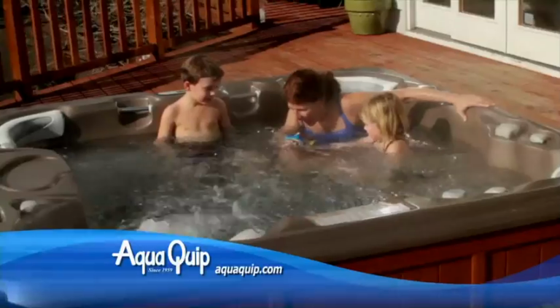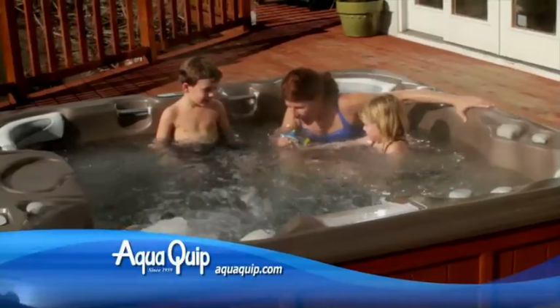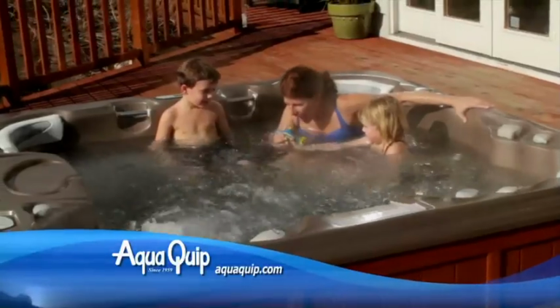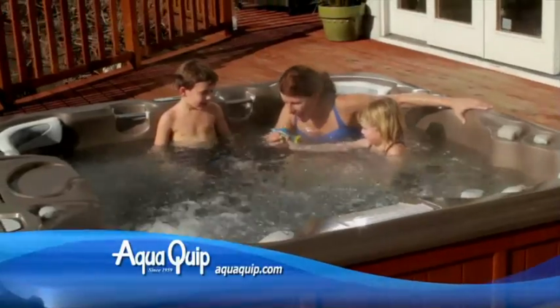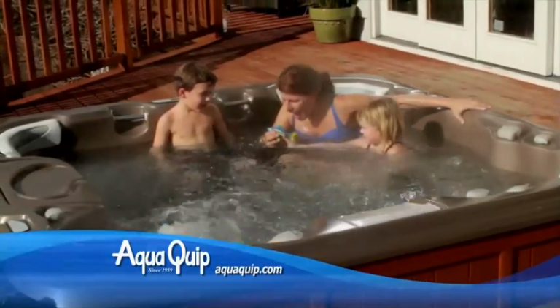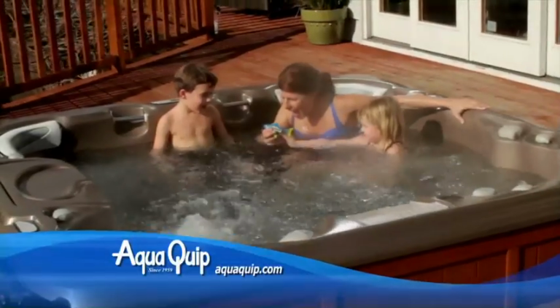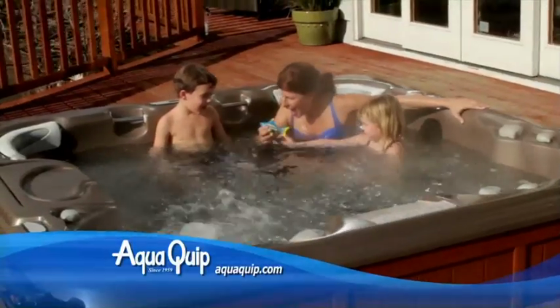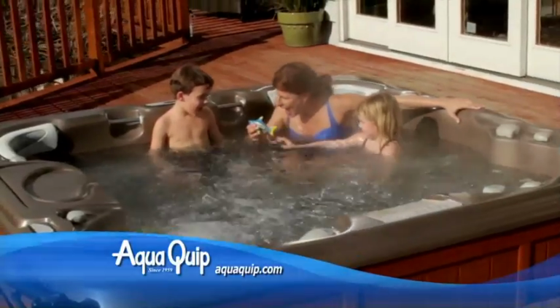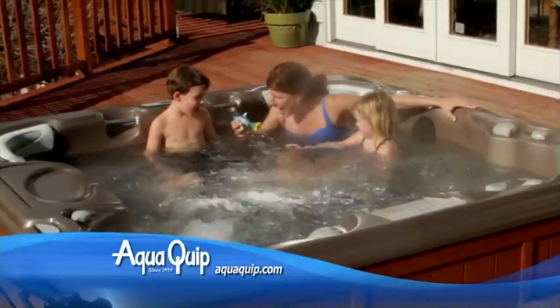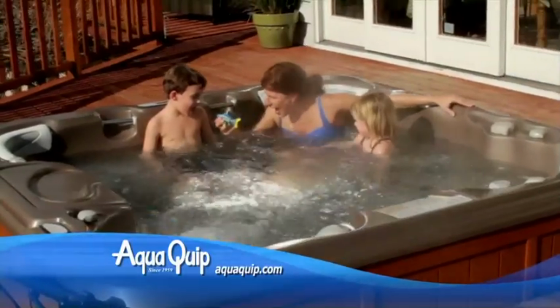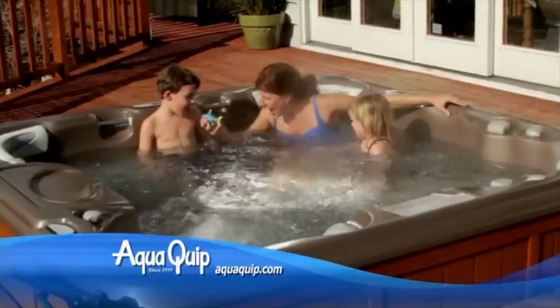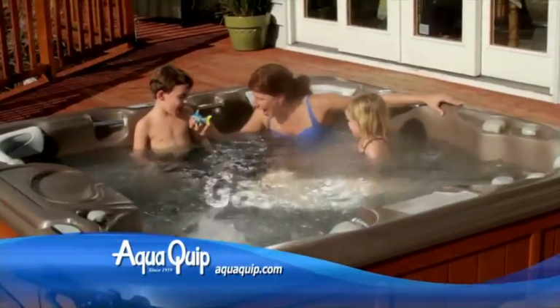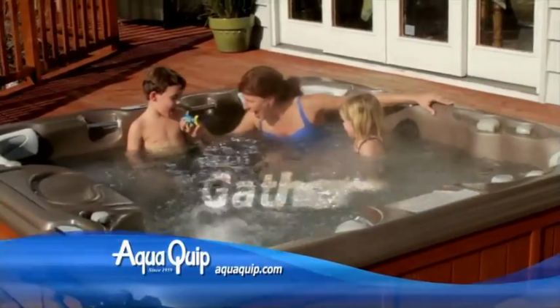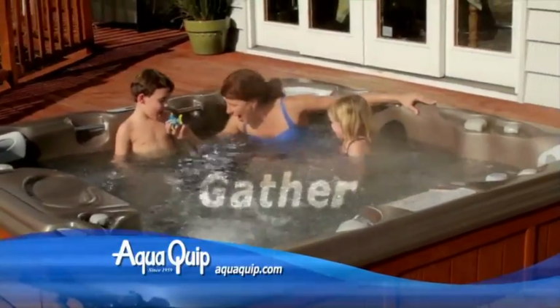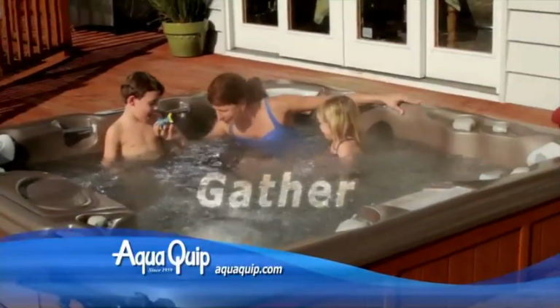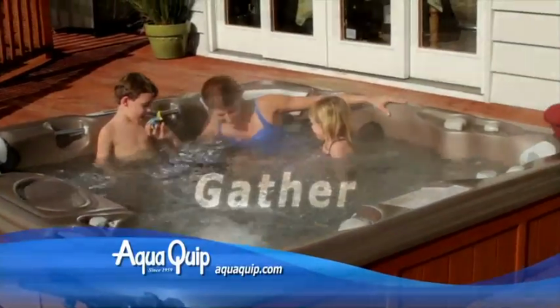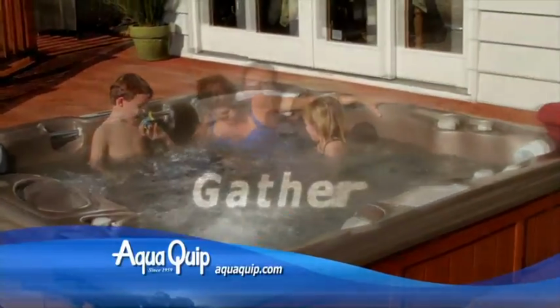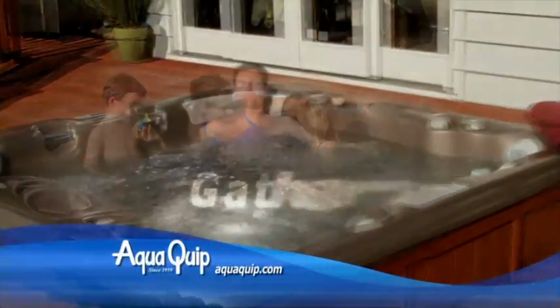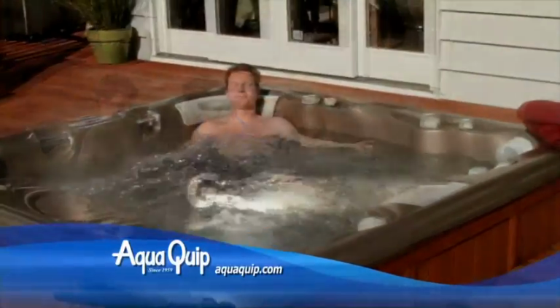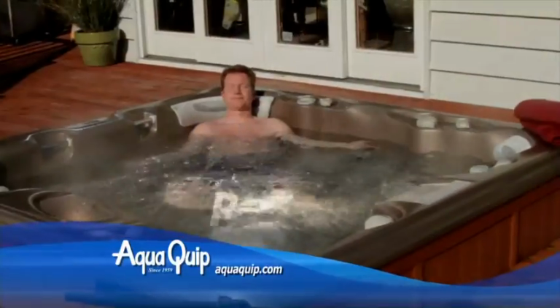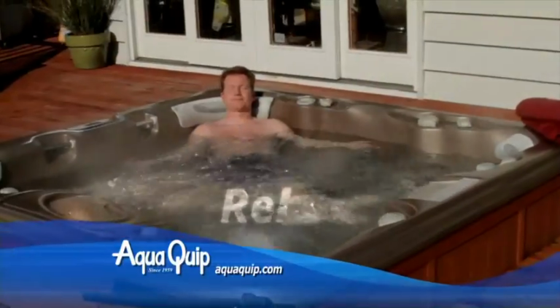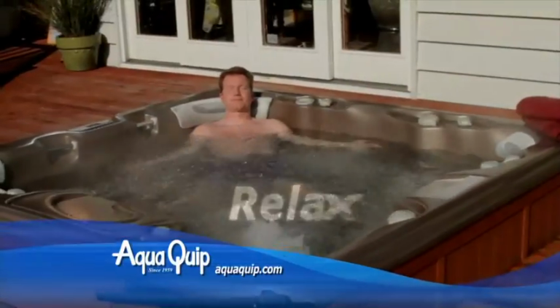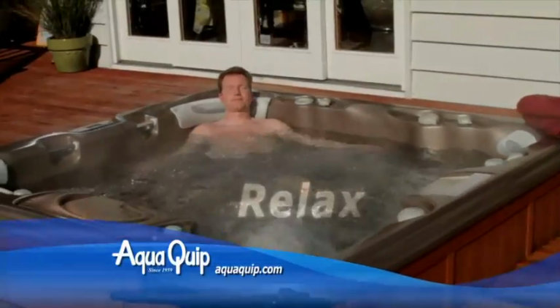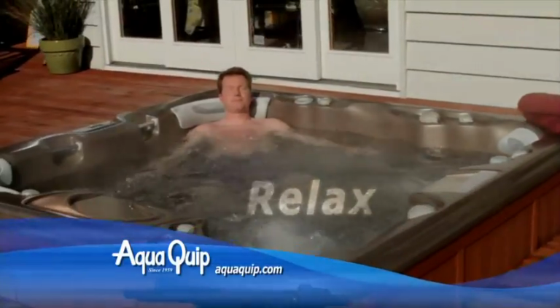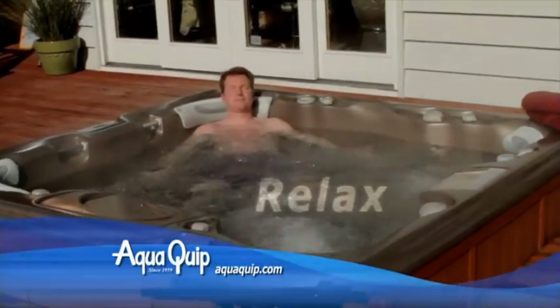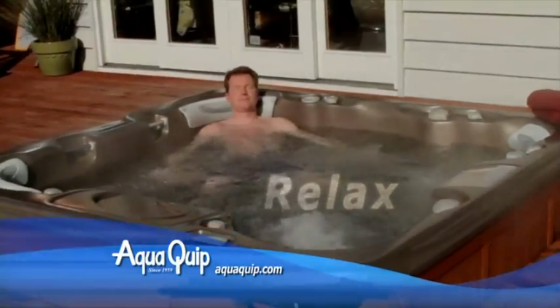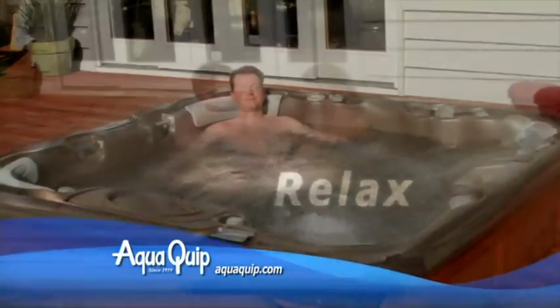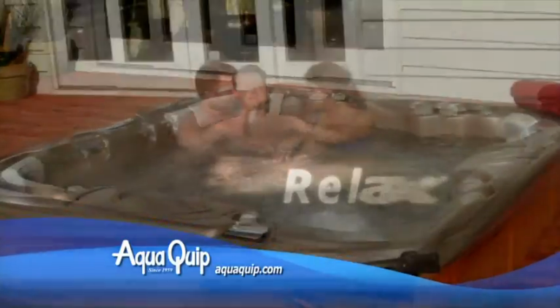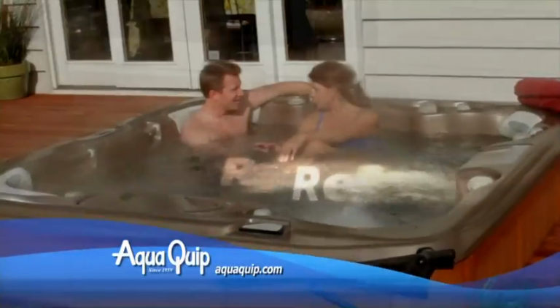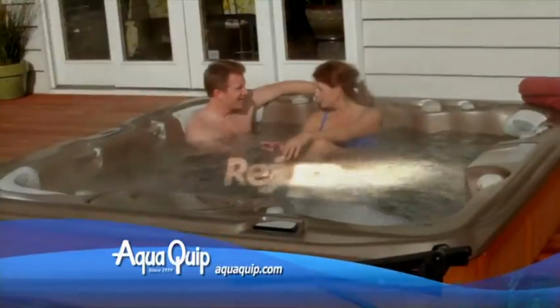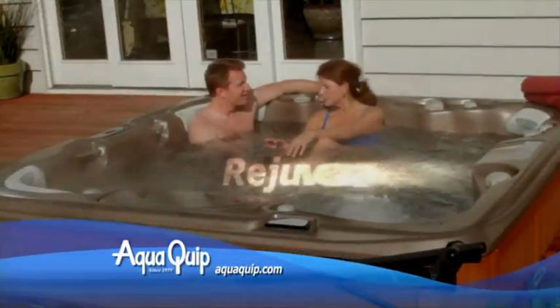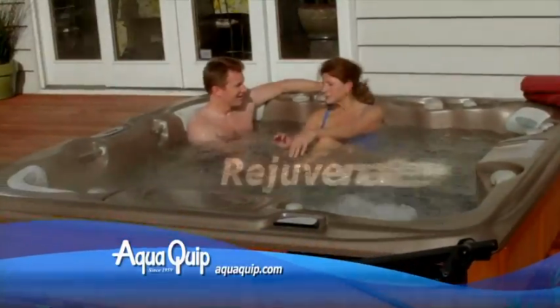This is an AquaQuip hot tub. It's a place to gather, a place to relax, and a place to rejuvenate.